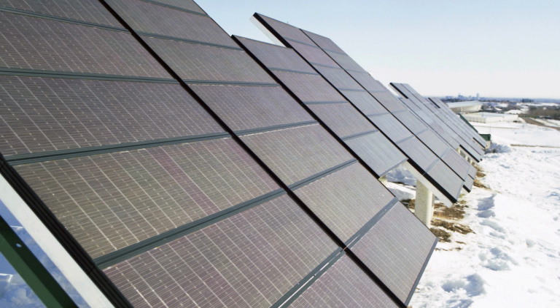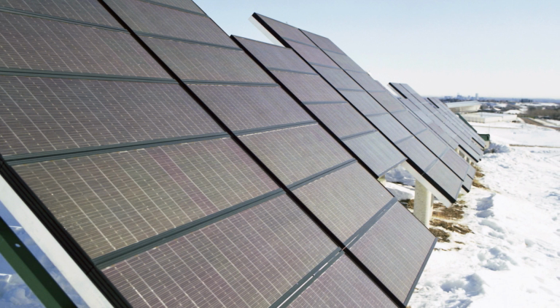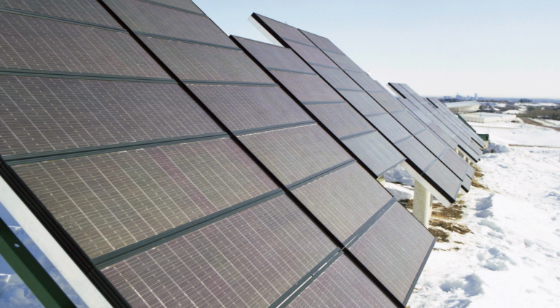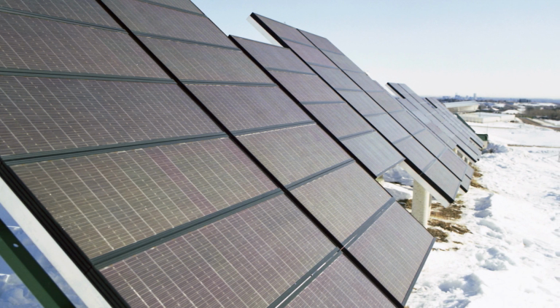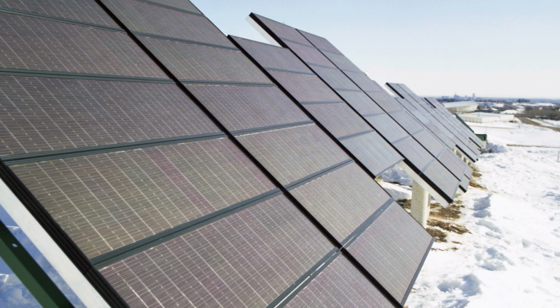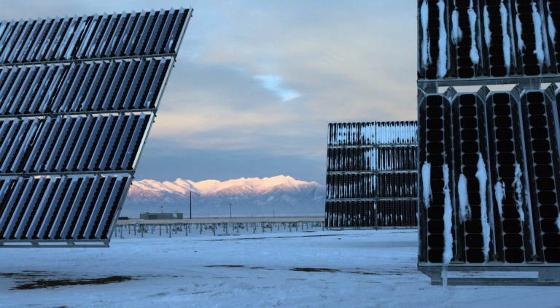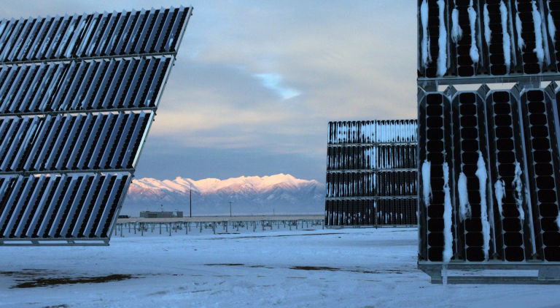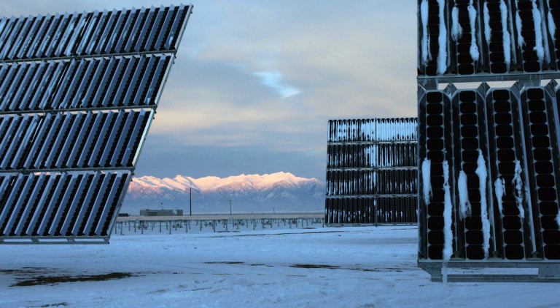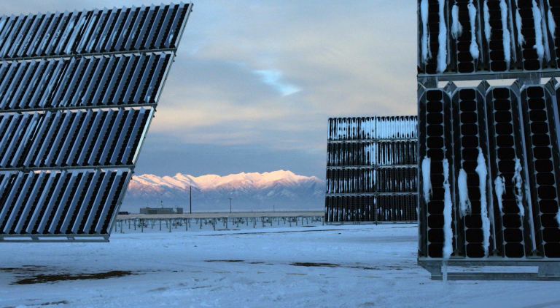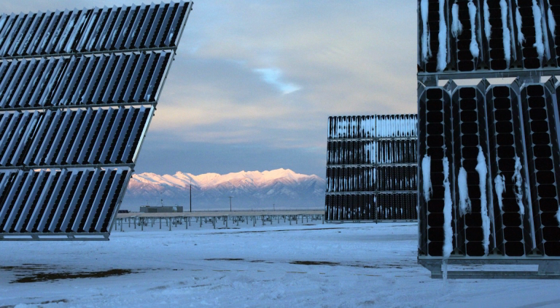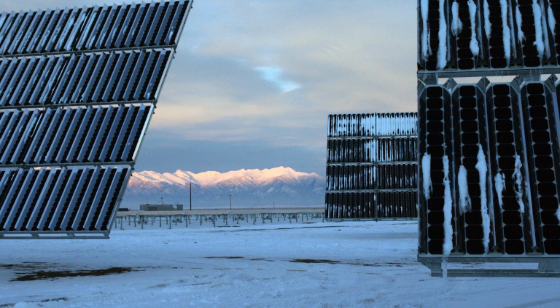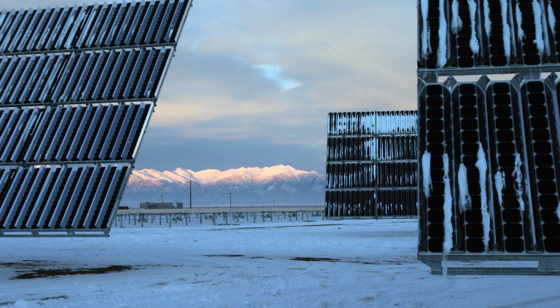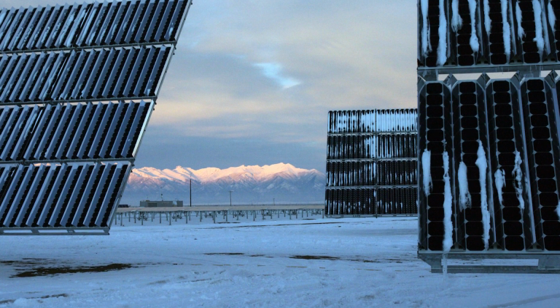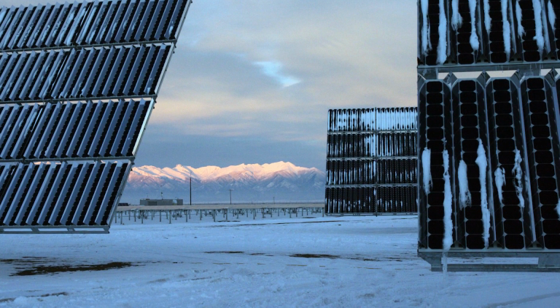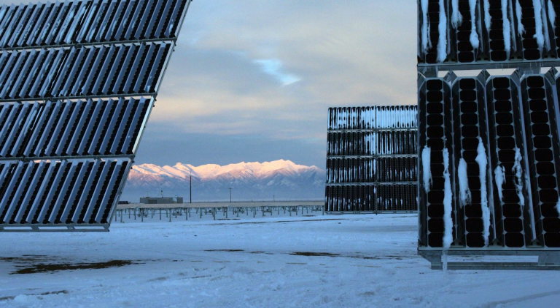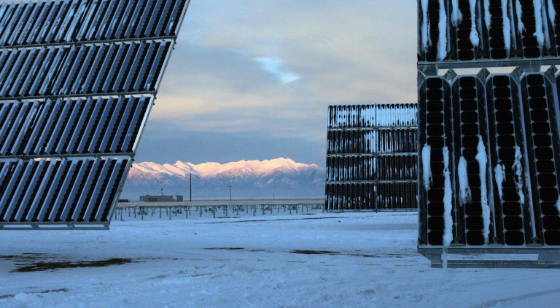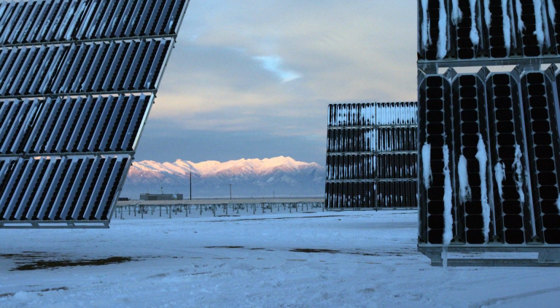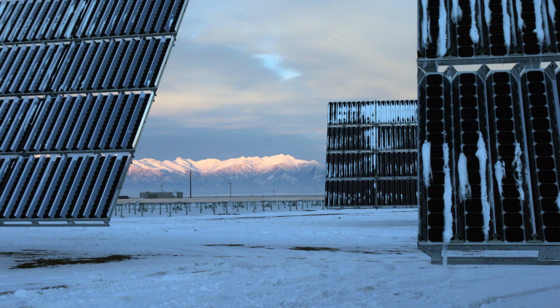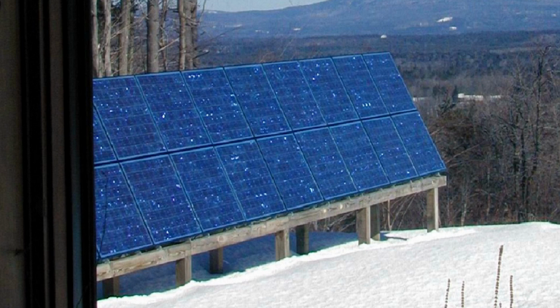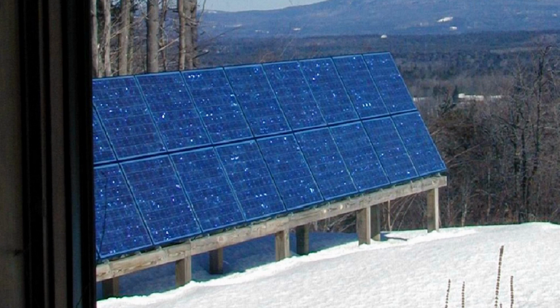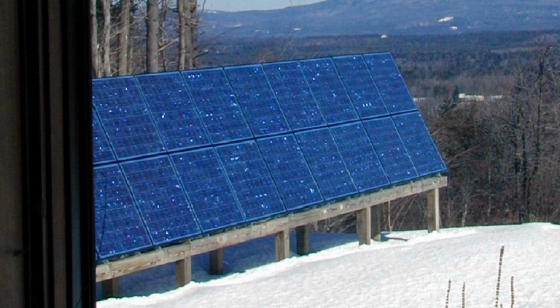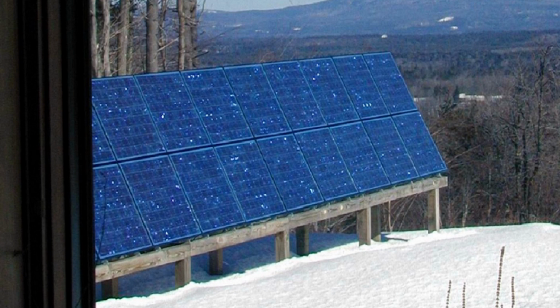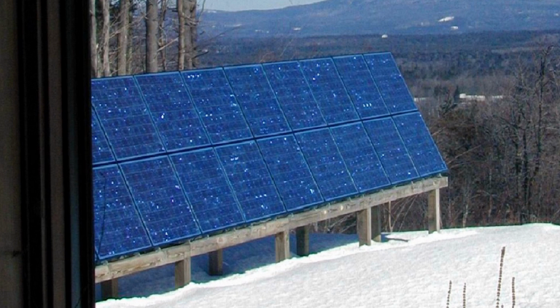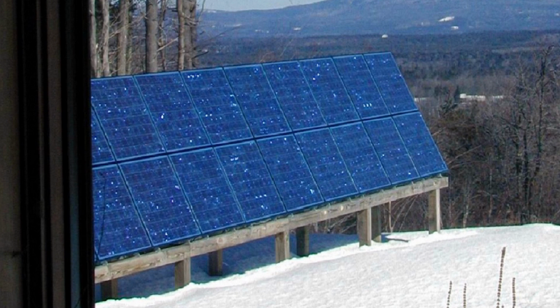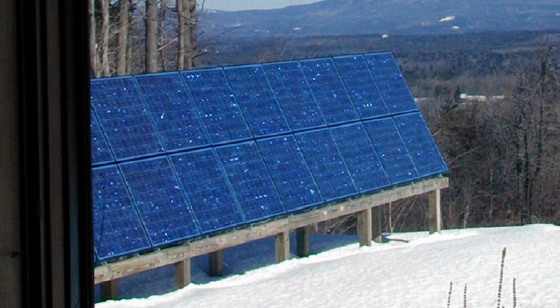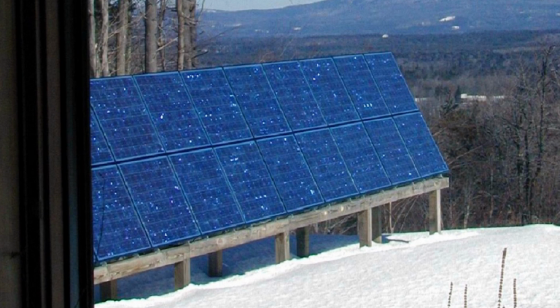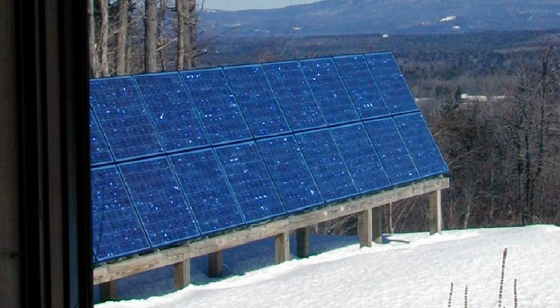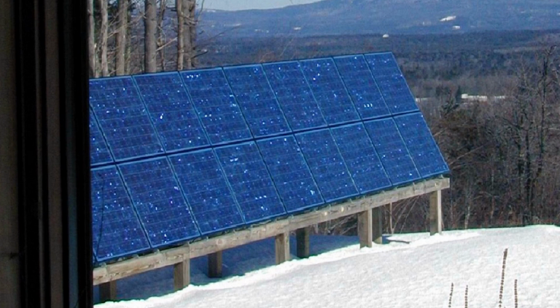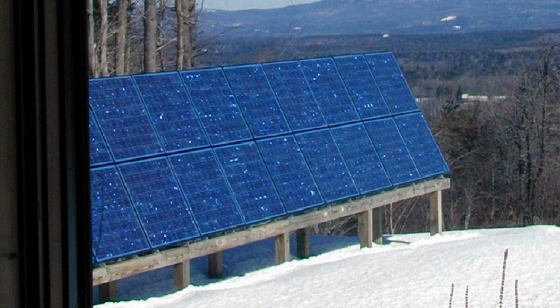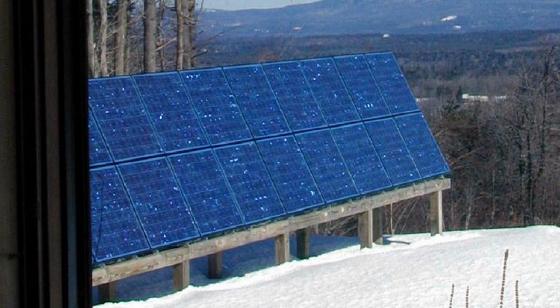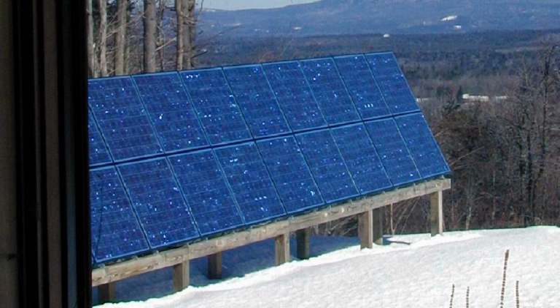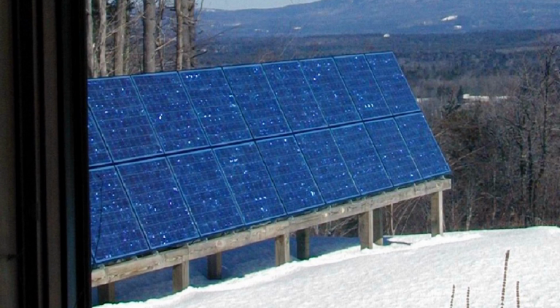Even though heavy snow can limit the amount of energy panels produce, sunlight is still able to move through the snow and generate electricity.